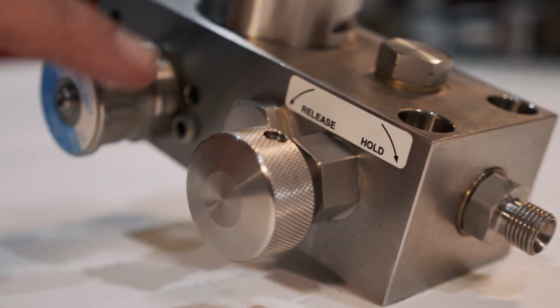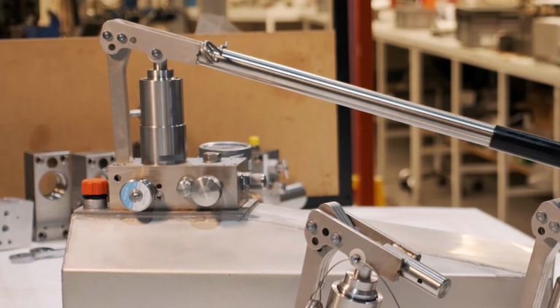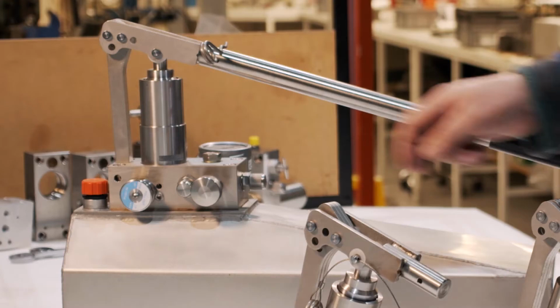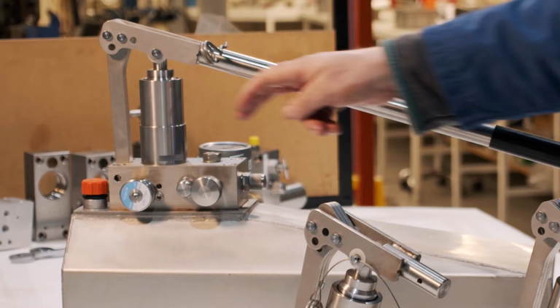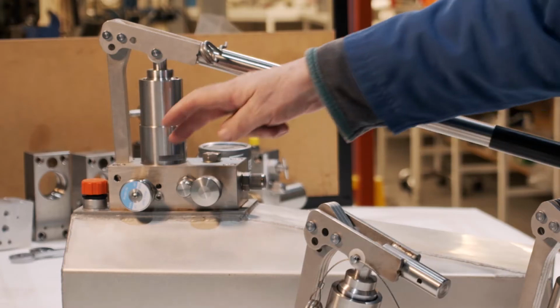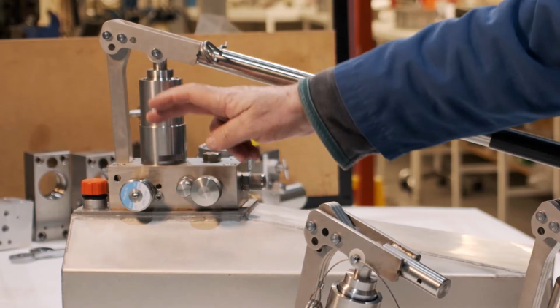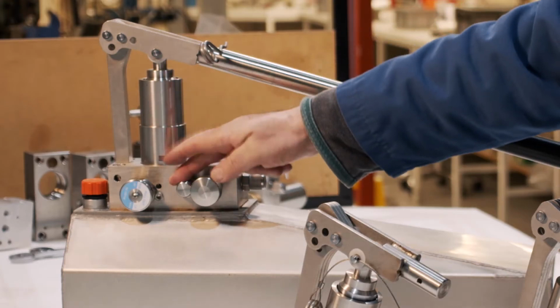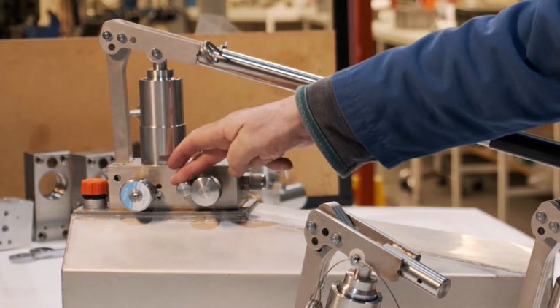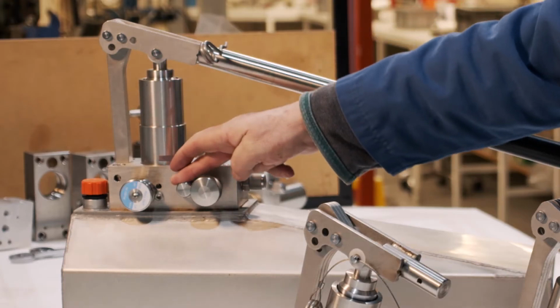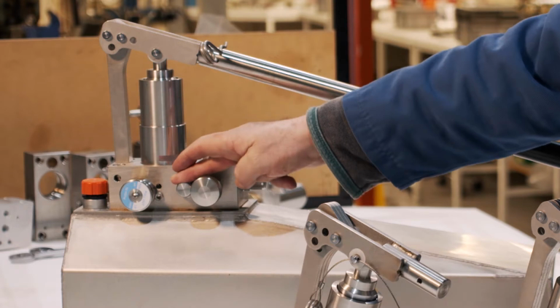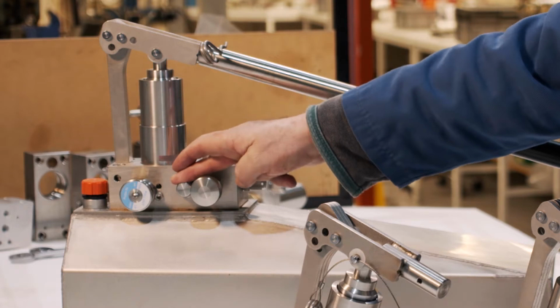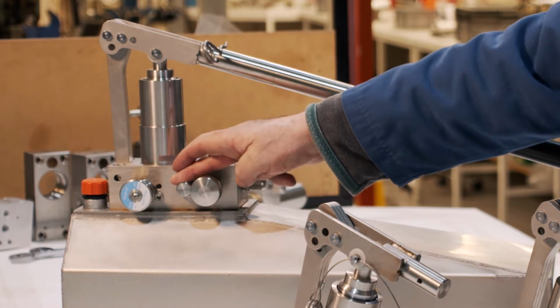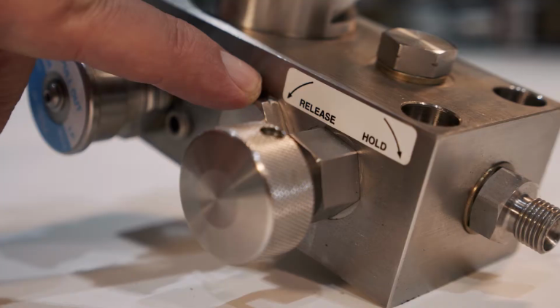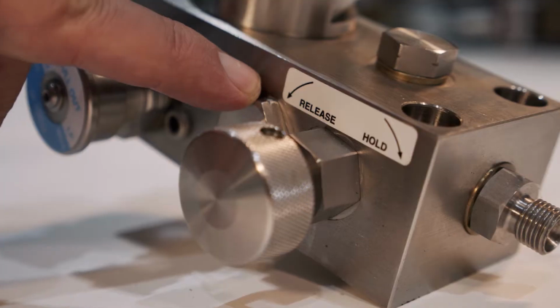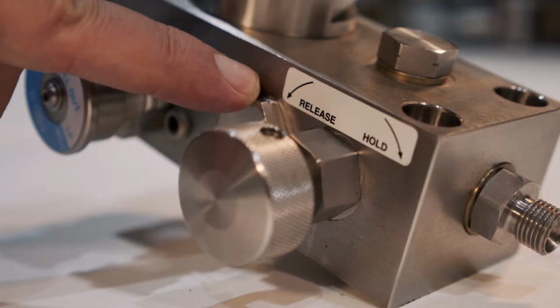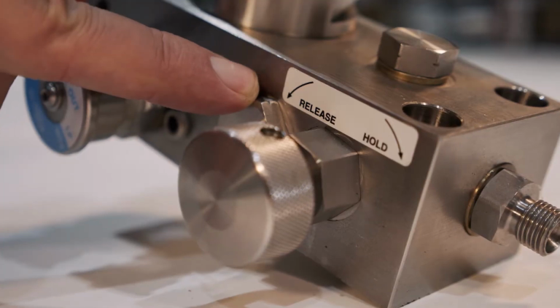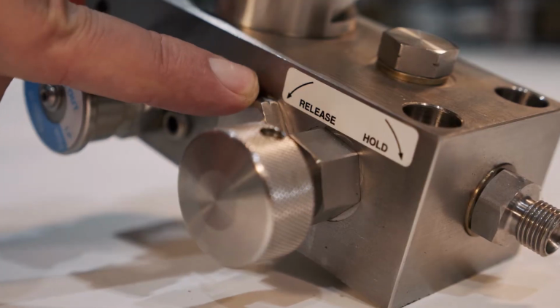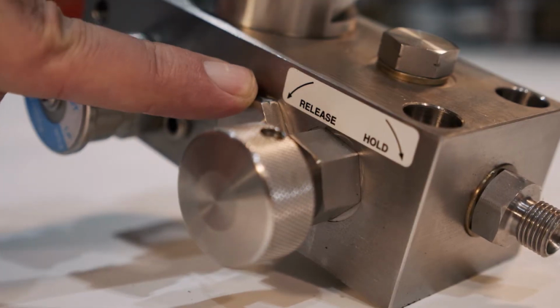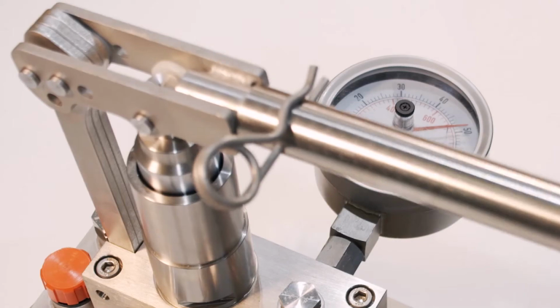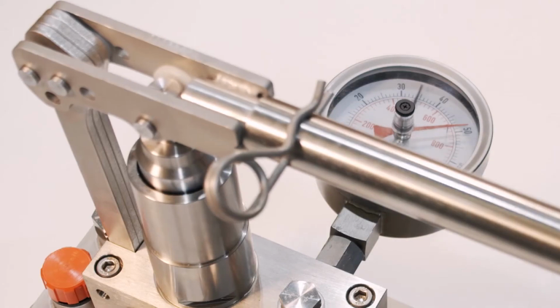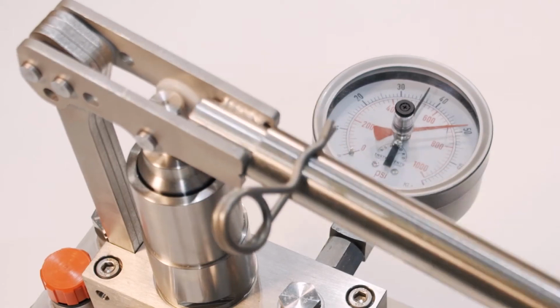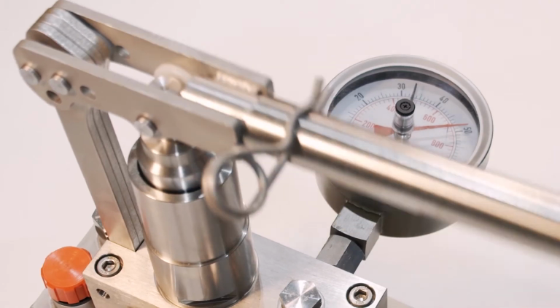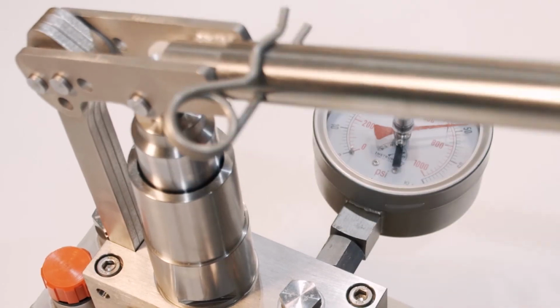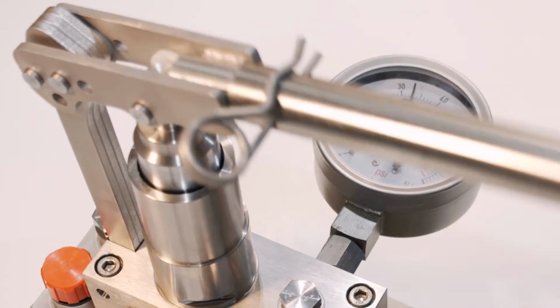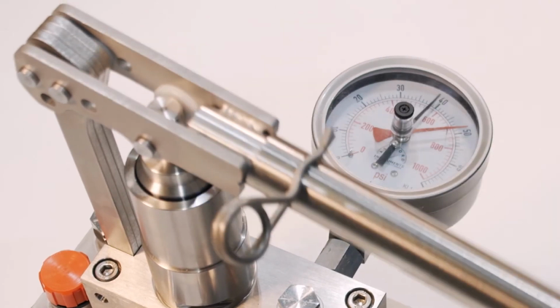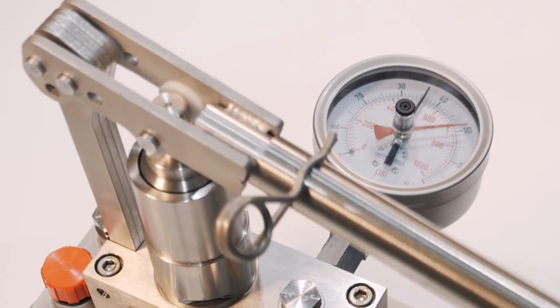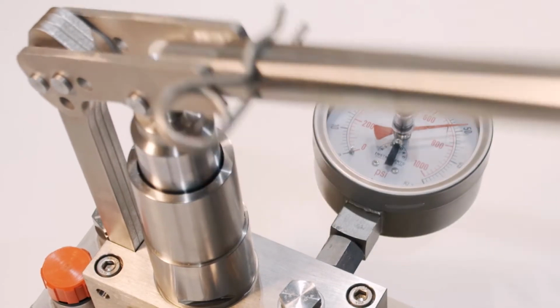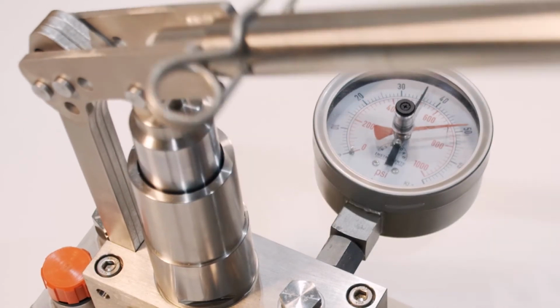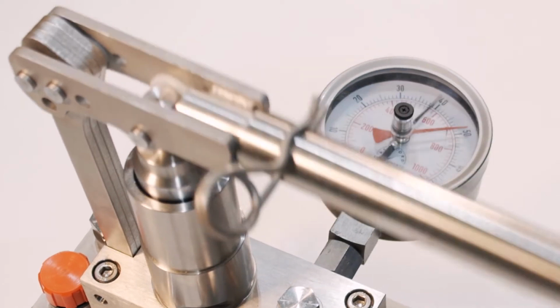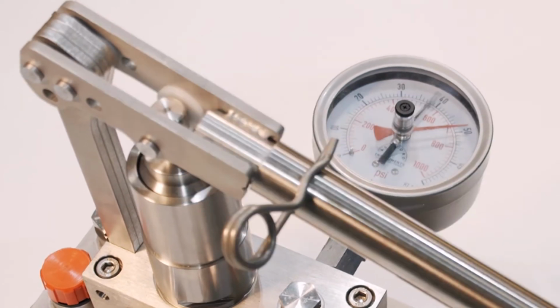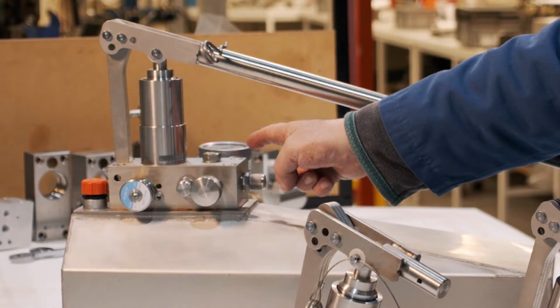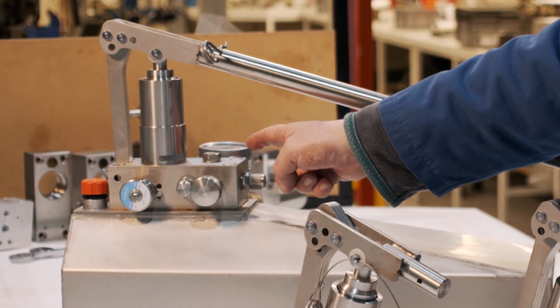We've got a precision hold-release valve with a nice knurled knob on it. We can fit our relief valve into the side of the pump. We can fit a pressure gauge — 63mm or 100mm.